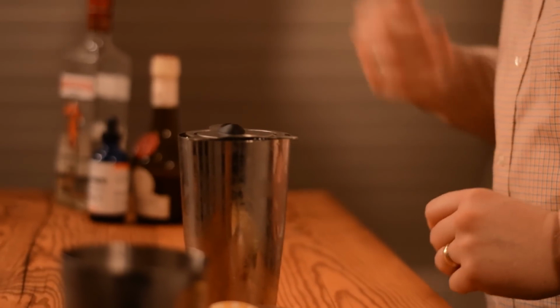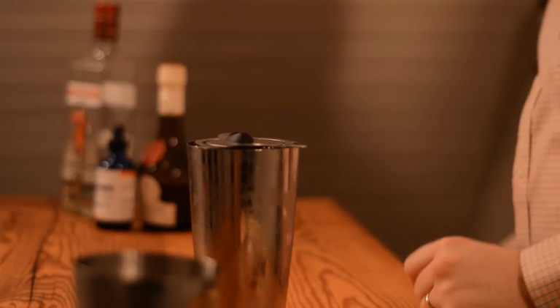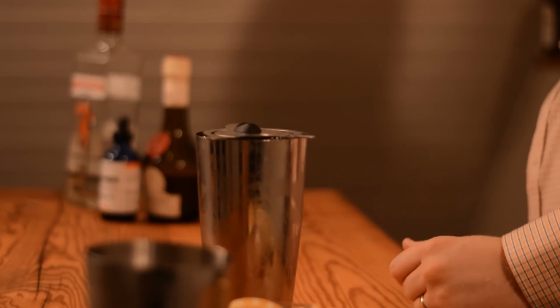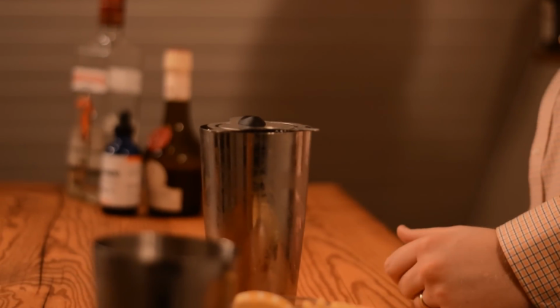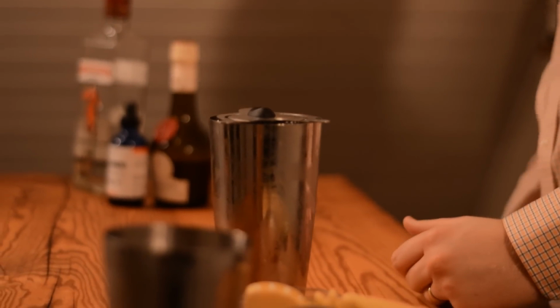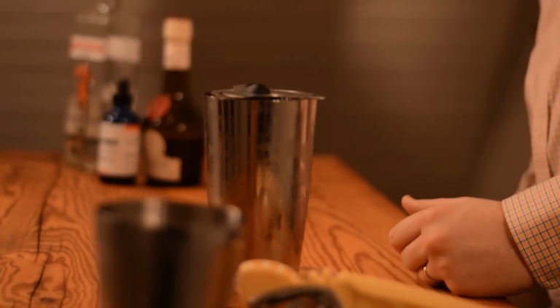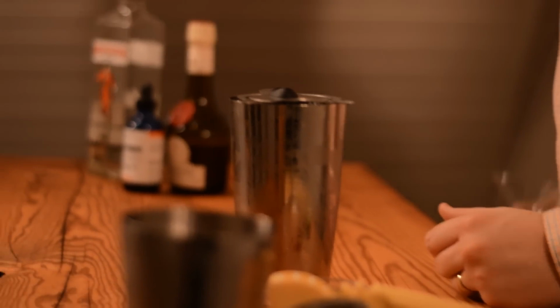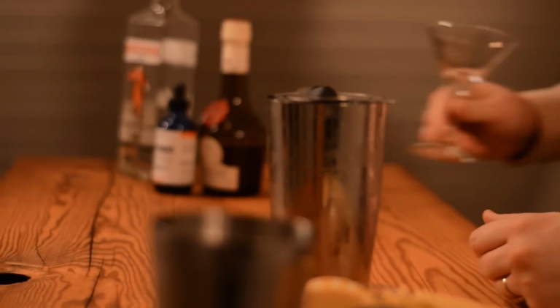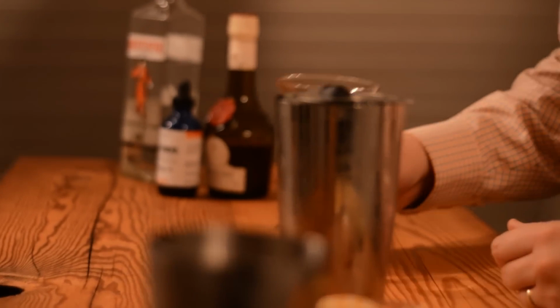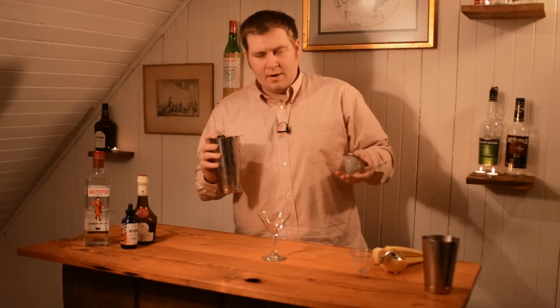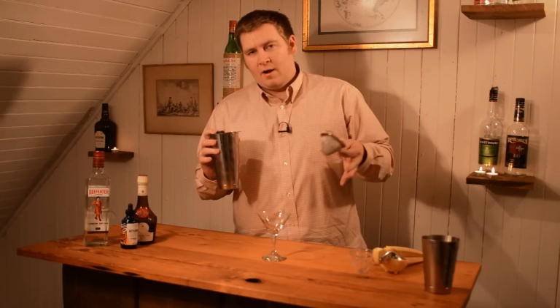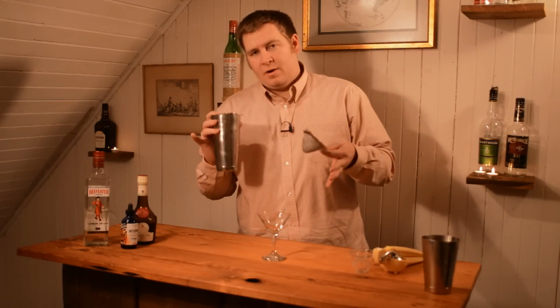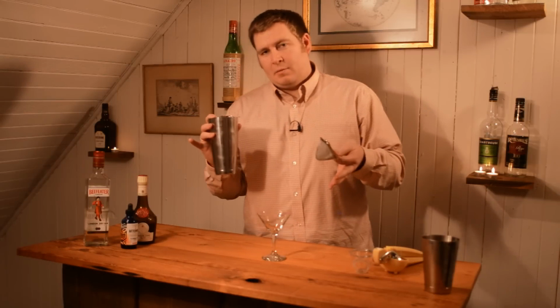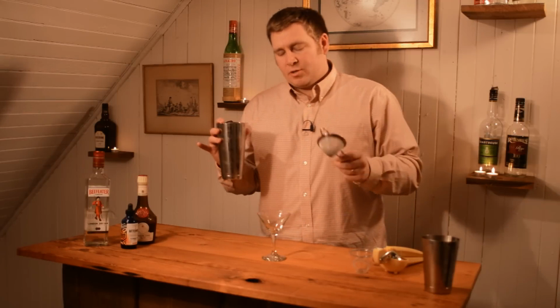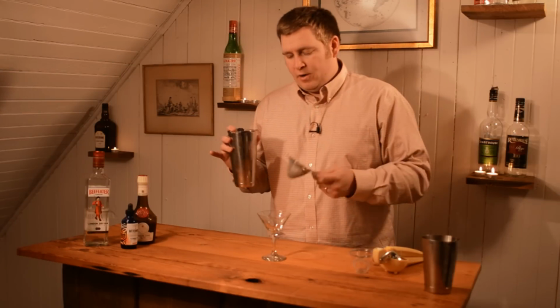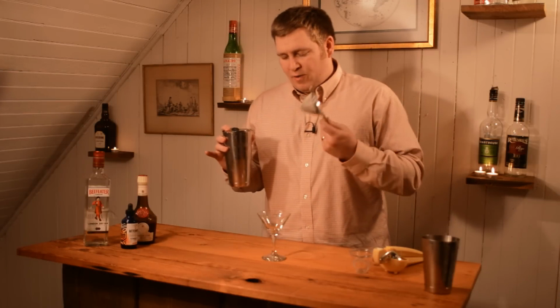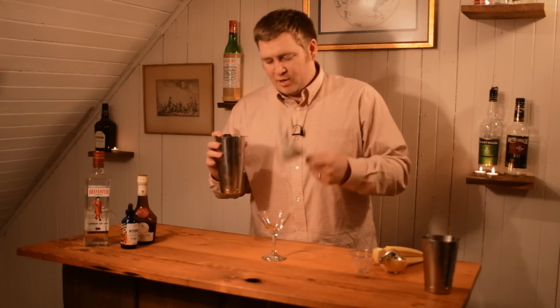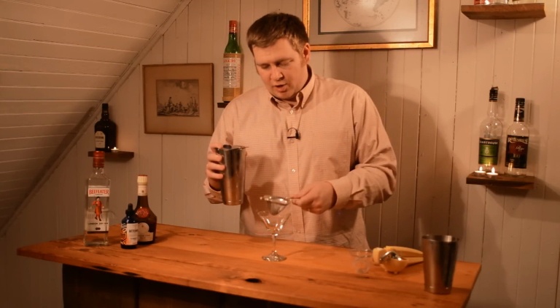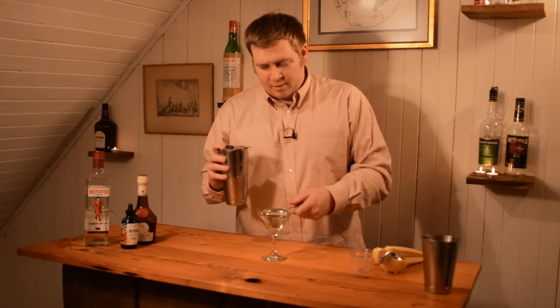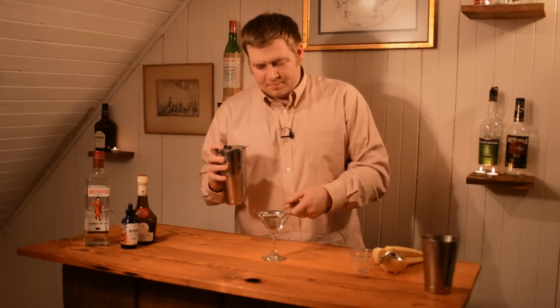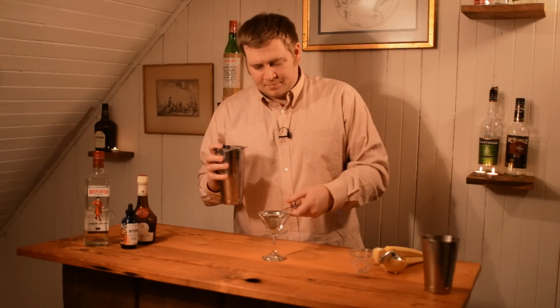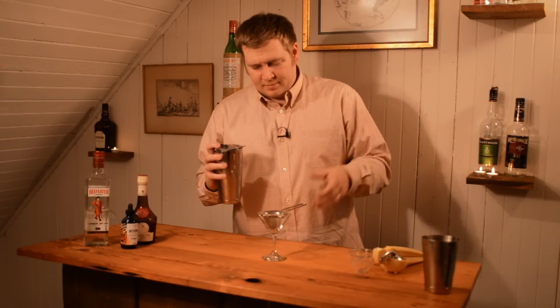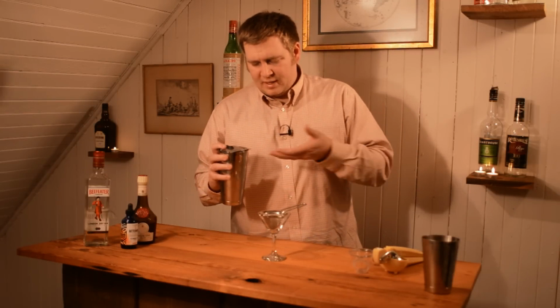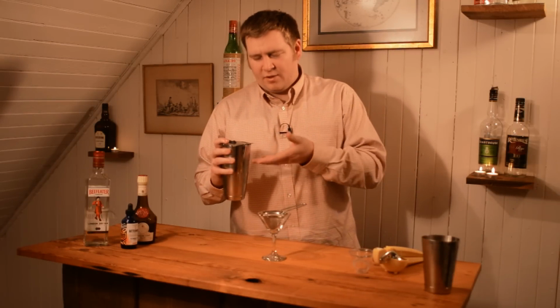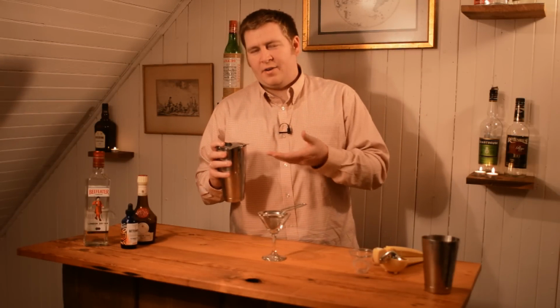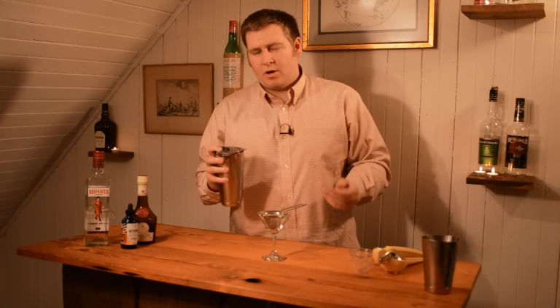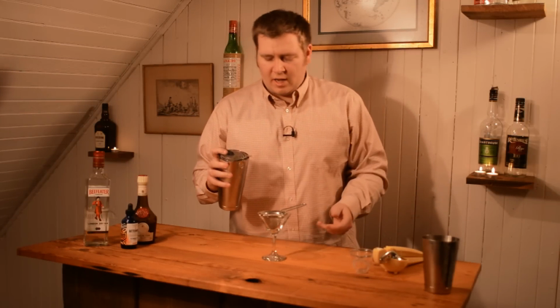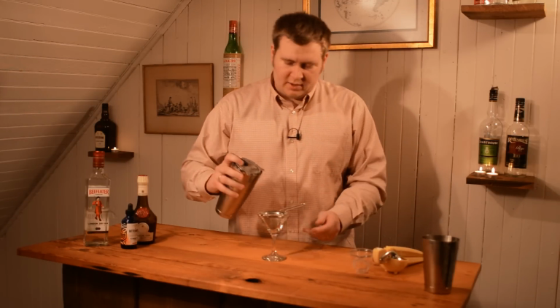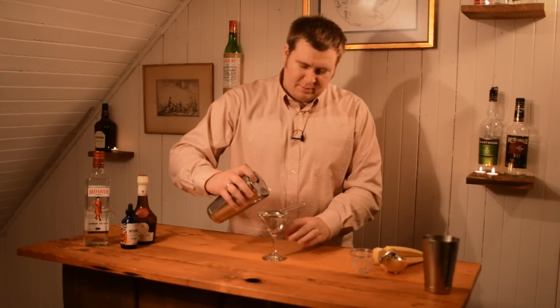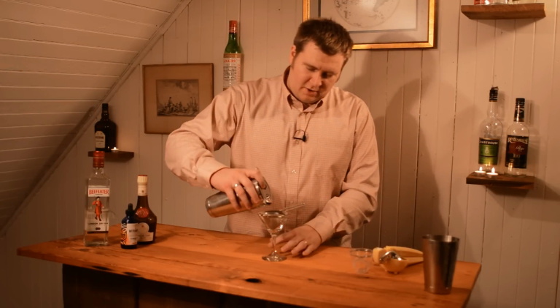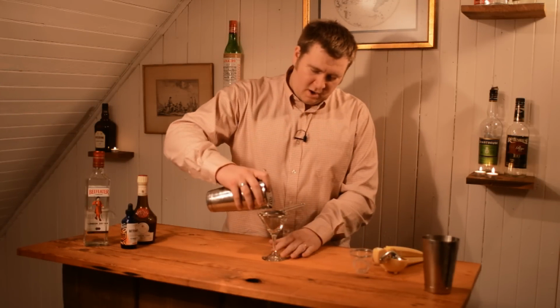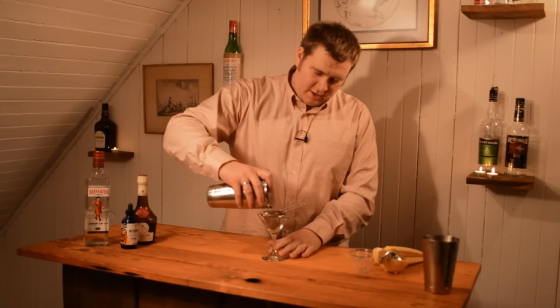Now we're ready to strain this into our cocktail glass. You want to double strain — use a fine mesh strainer. It gets all the ice shards out of it and keeps them out of your cocktail.